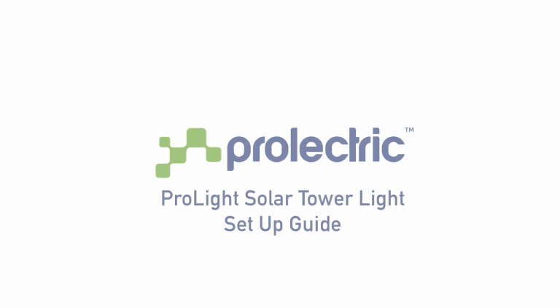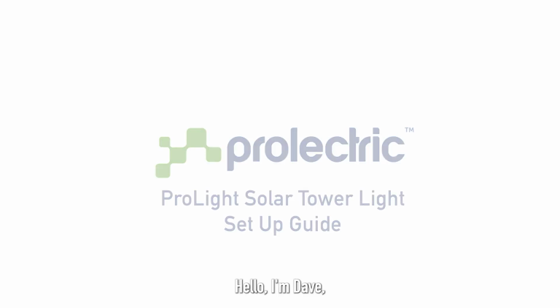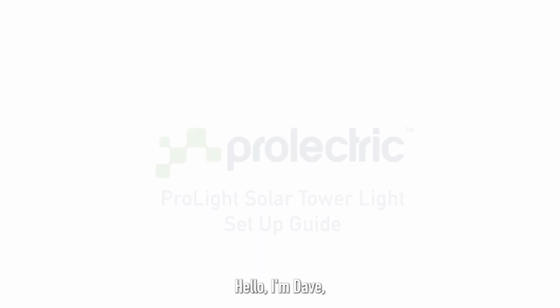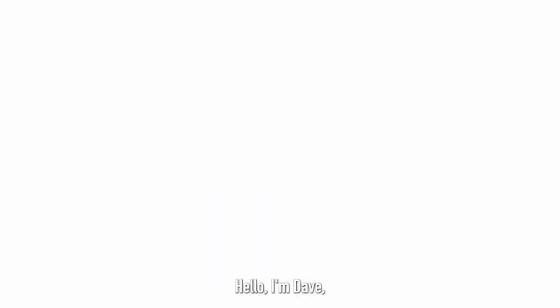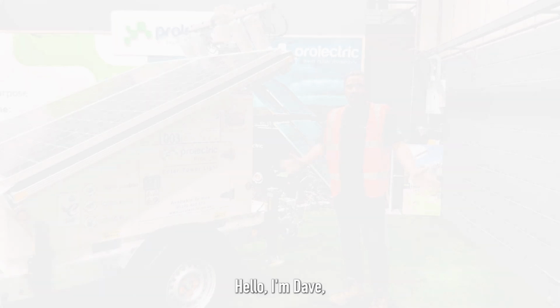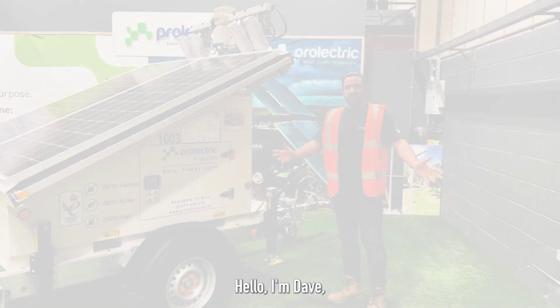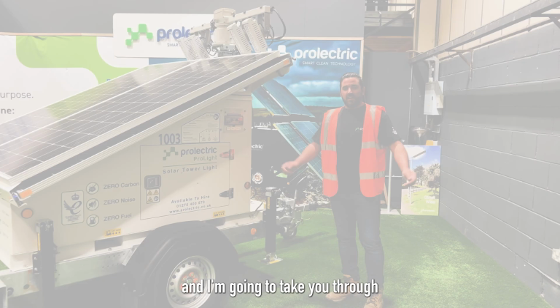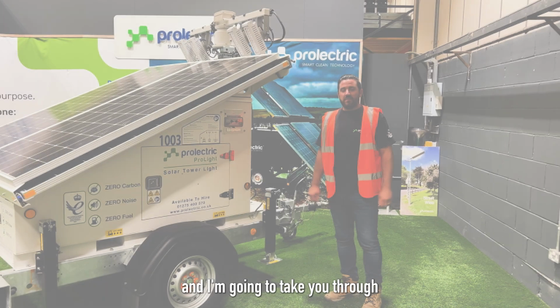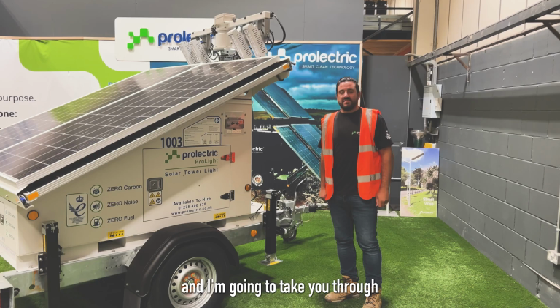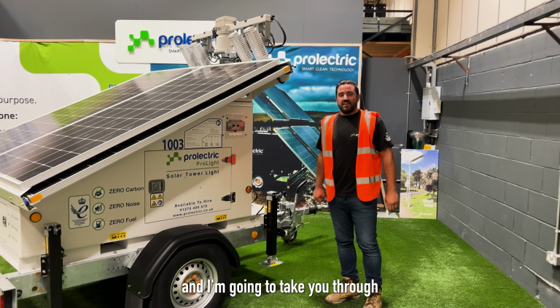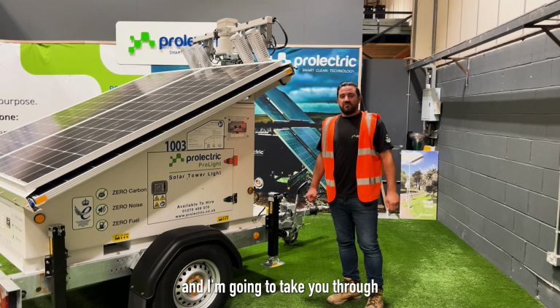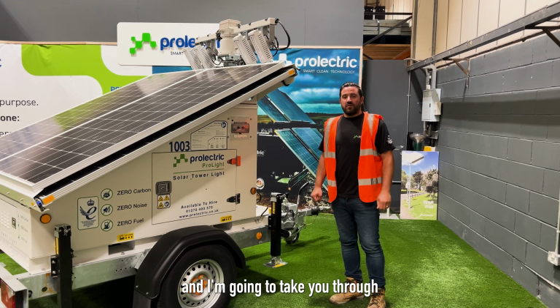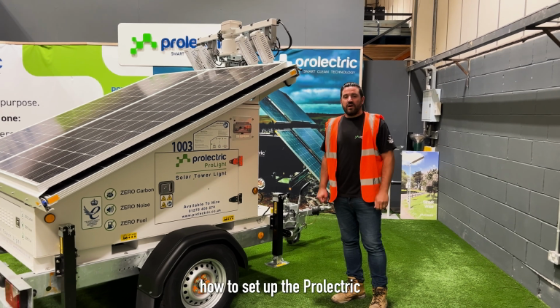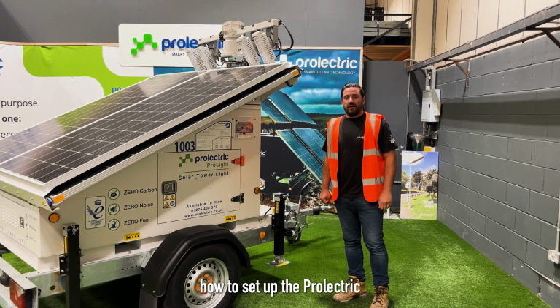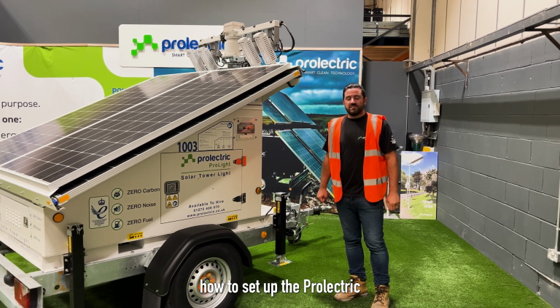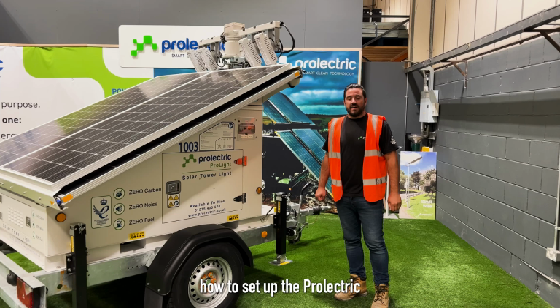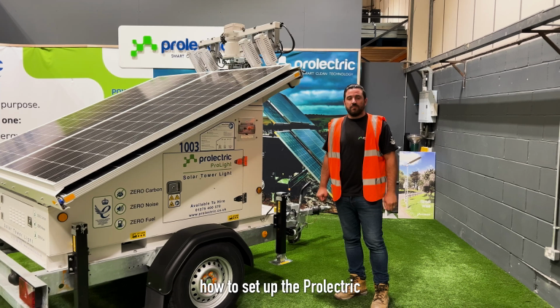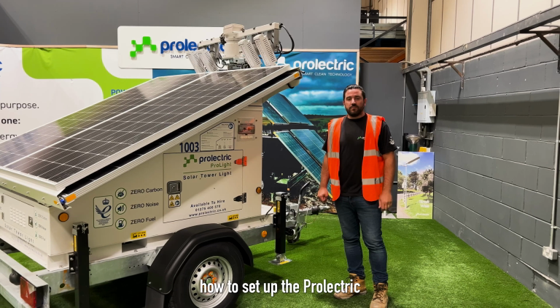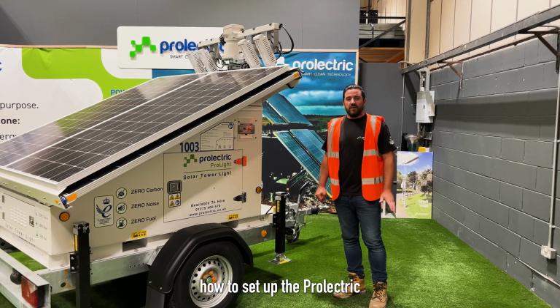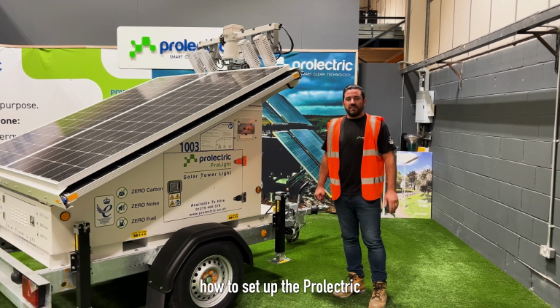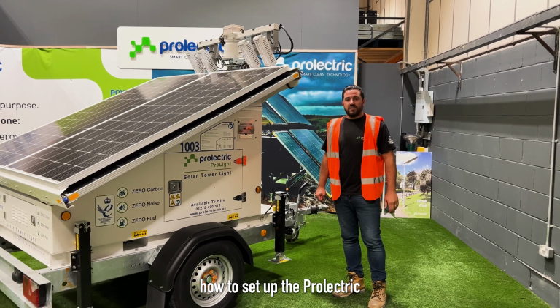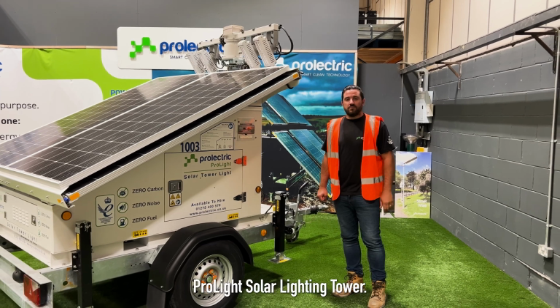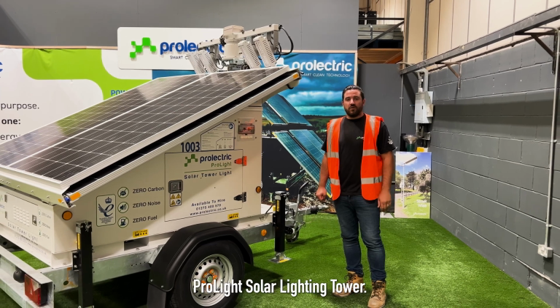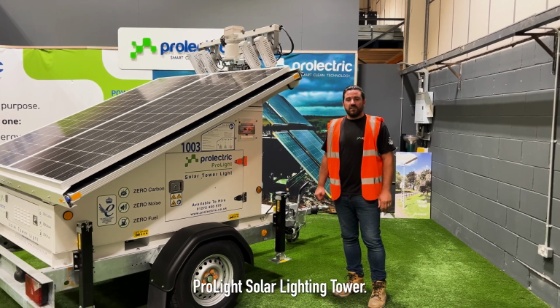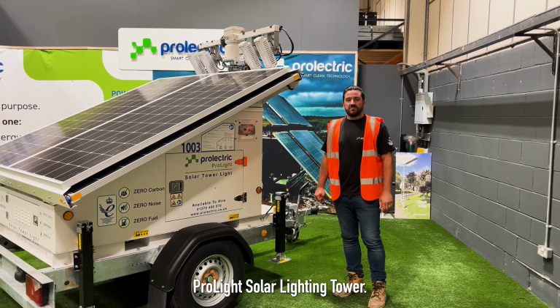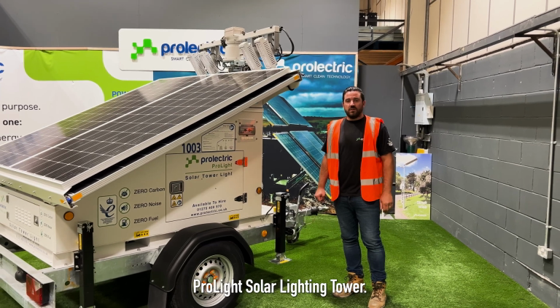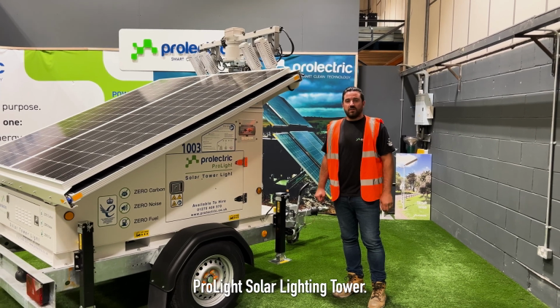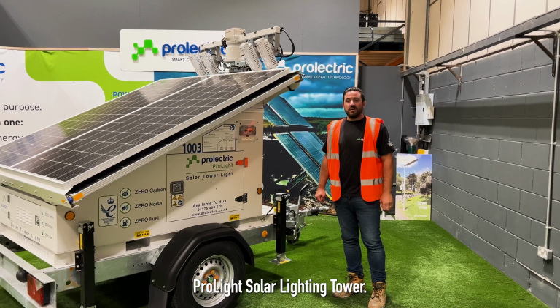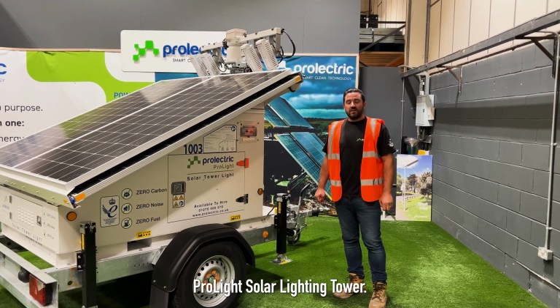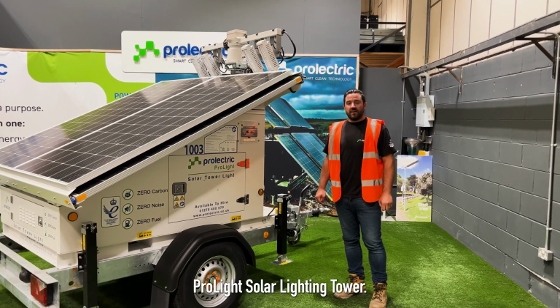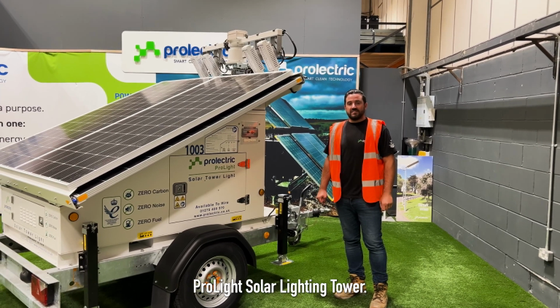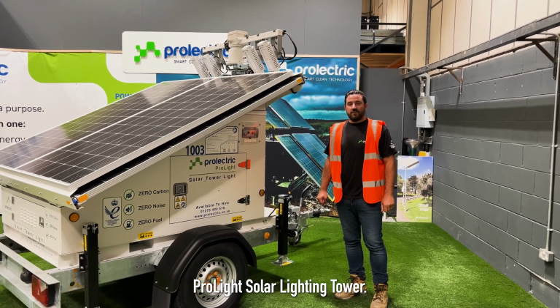Hello, I'm Dave and I'm going to take you through how to set up the Prolight Solar Lighting Tower.